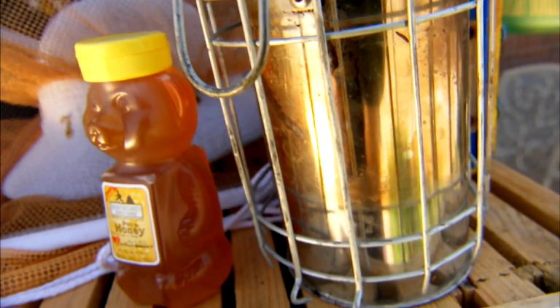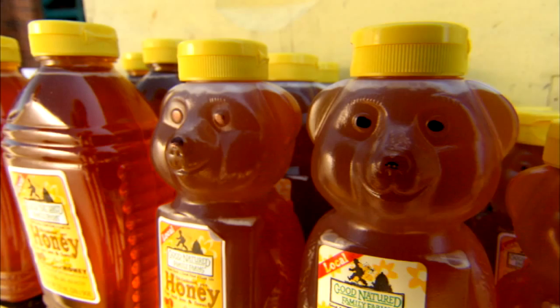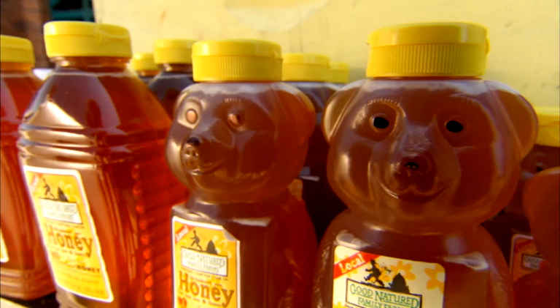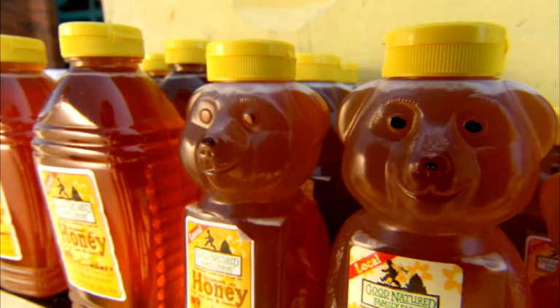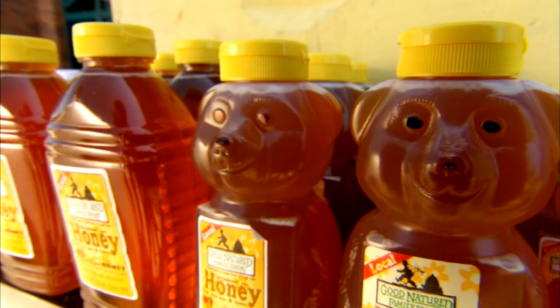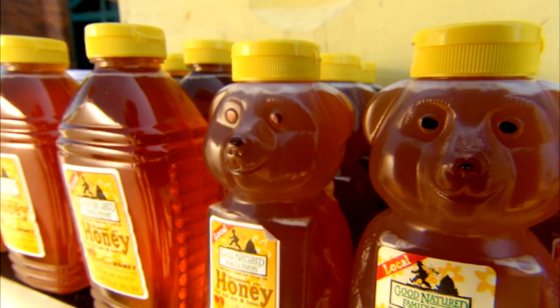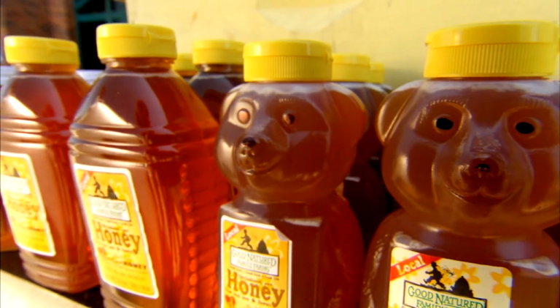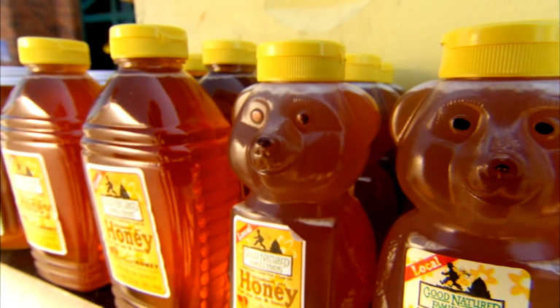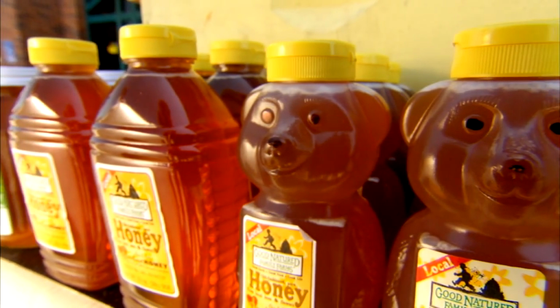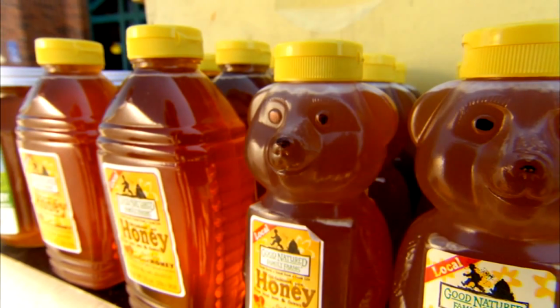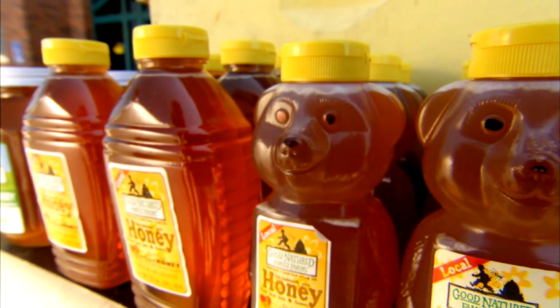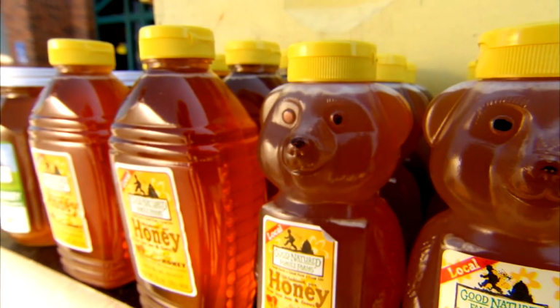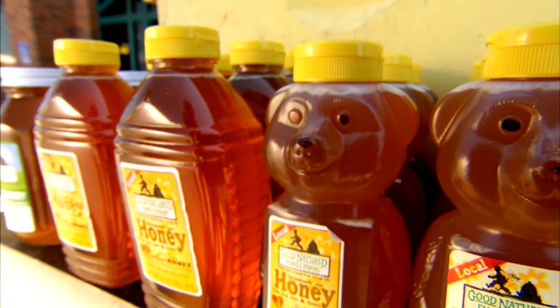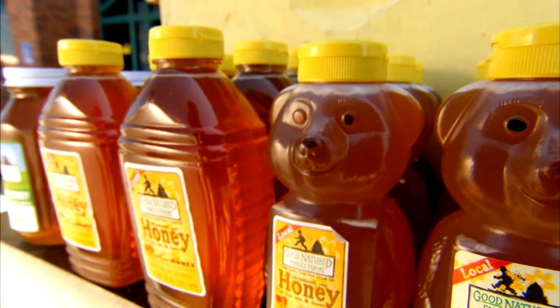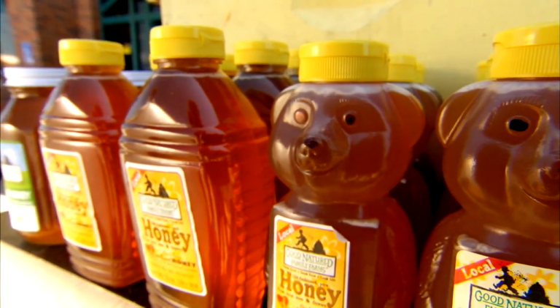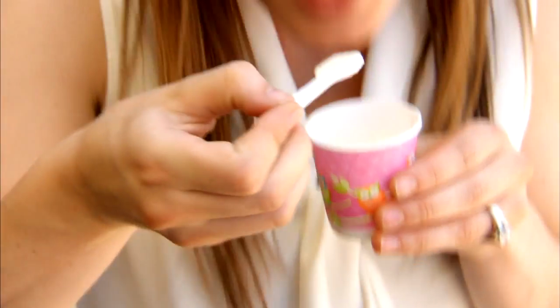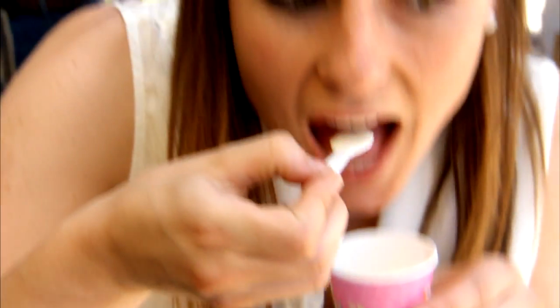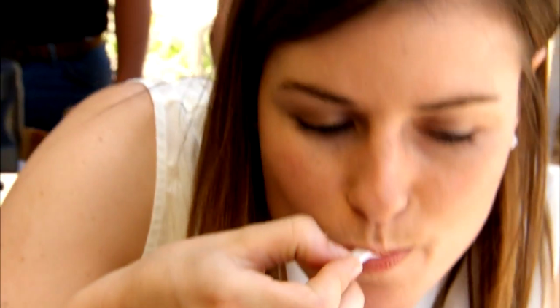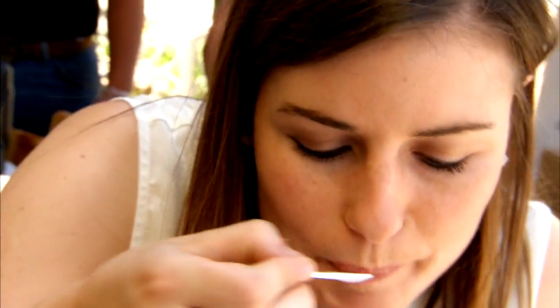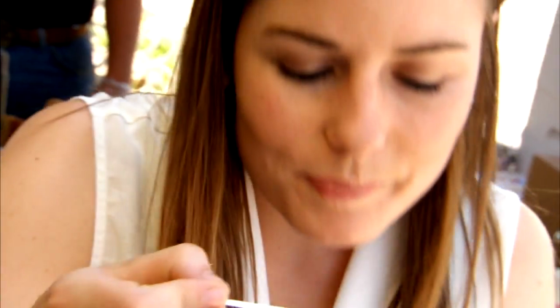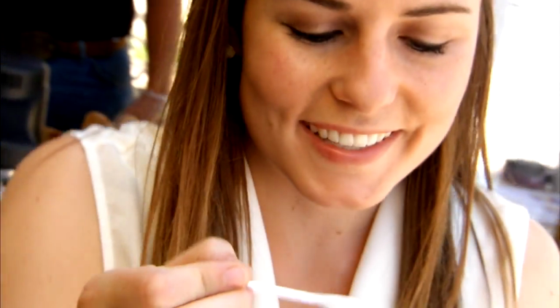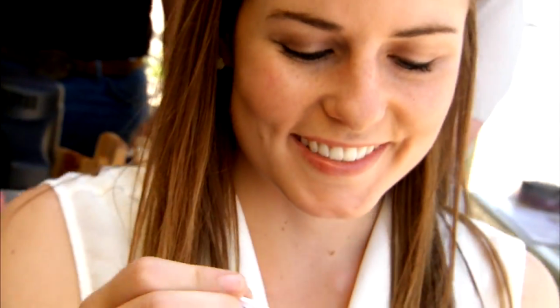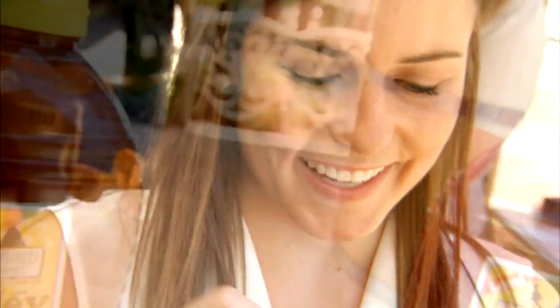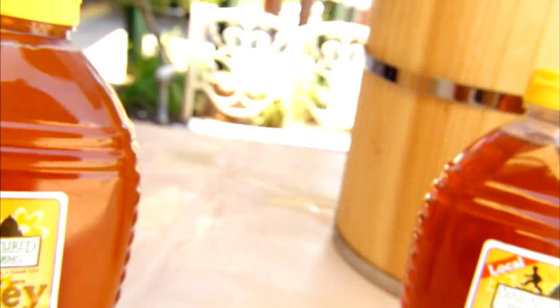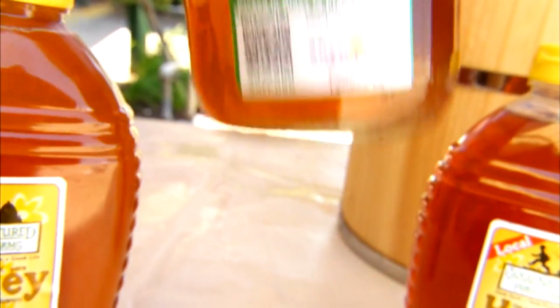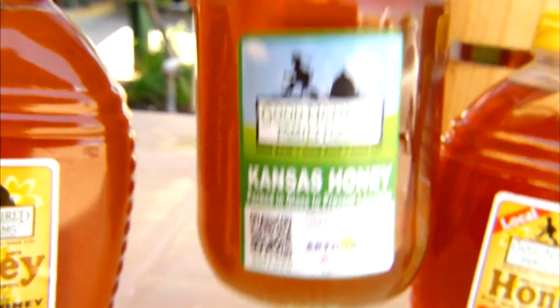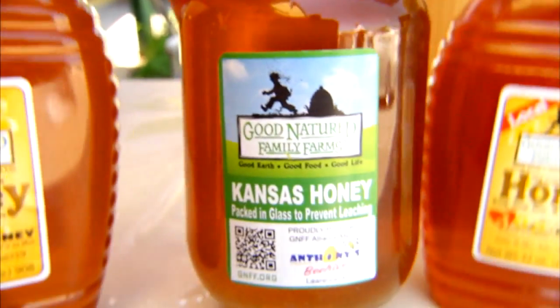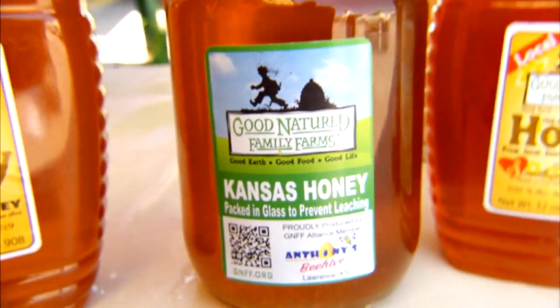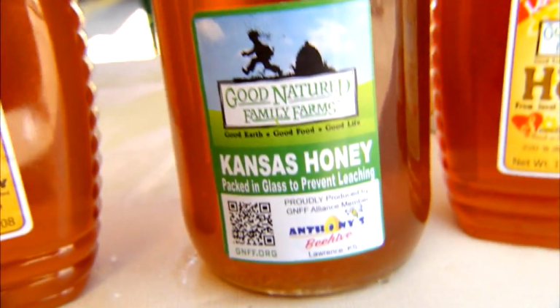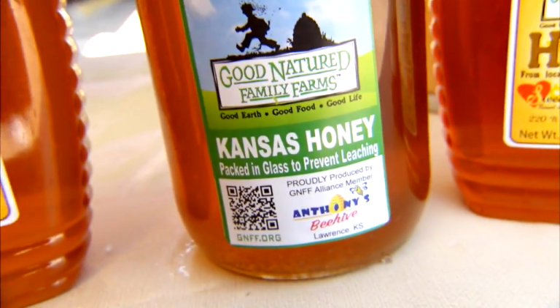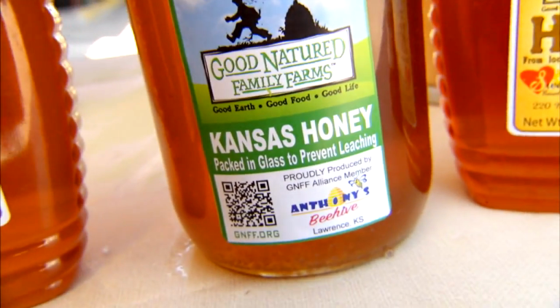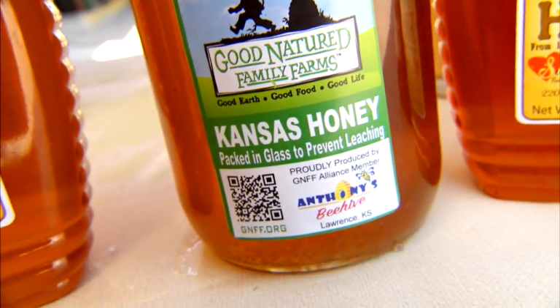So customers really appreciate that they're getting a legitimate, healthy, local, top-quality product and a nice assortment every week.